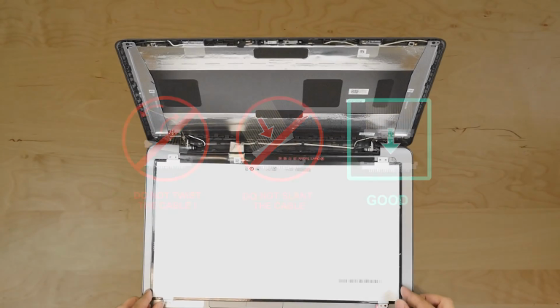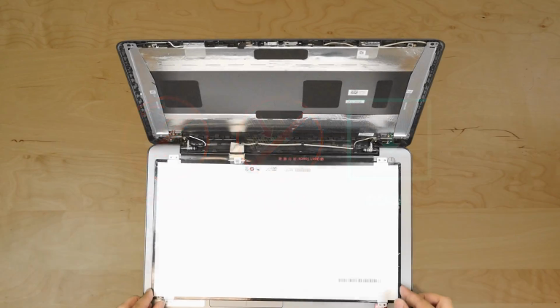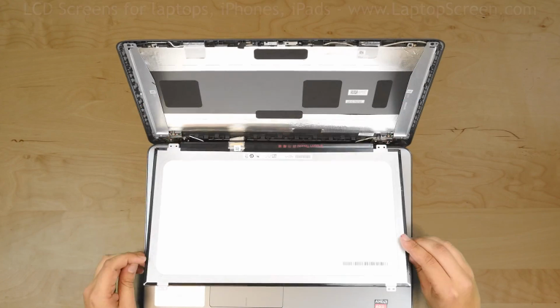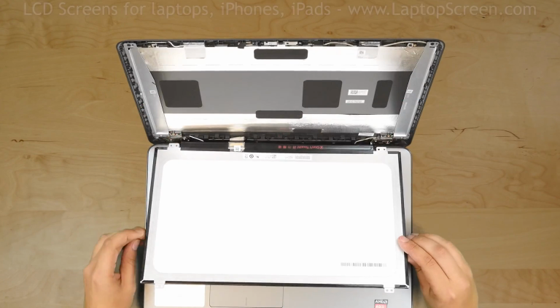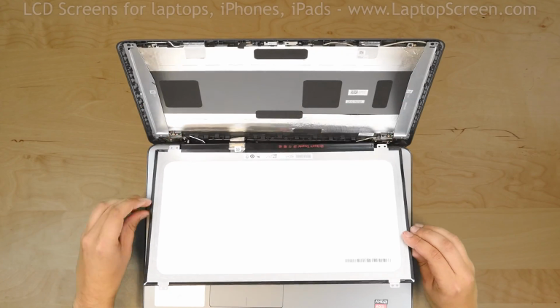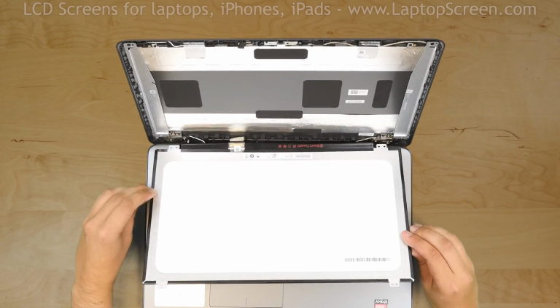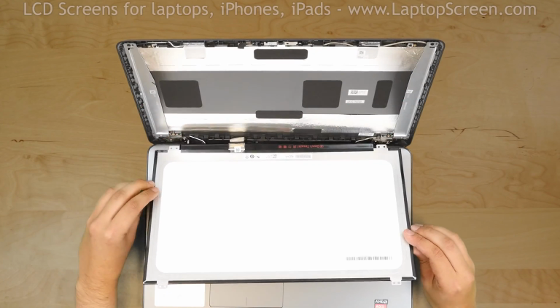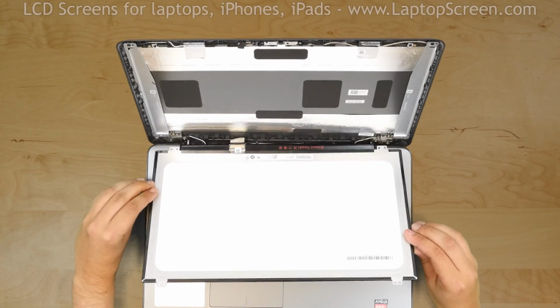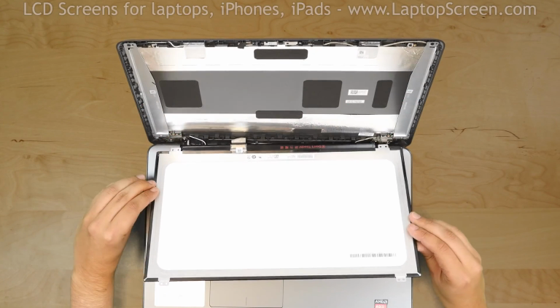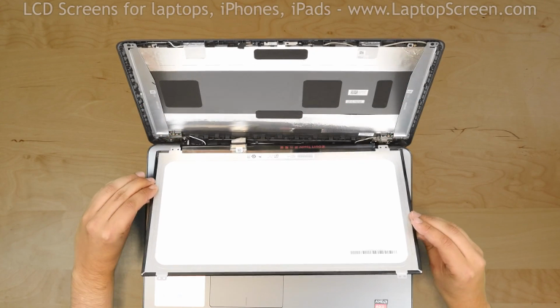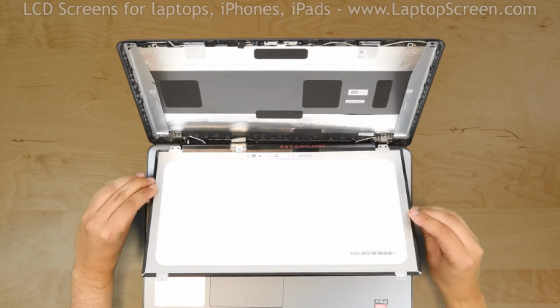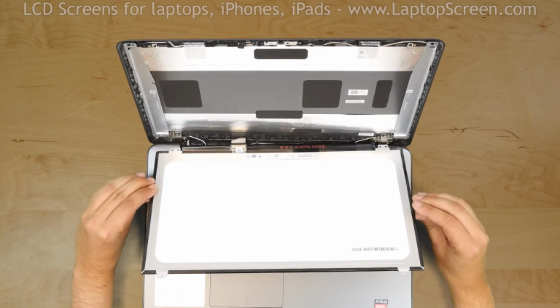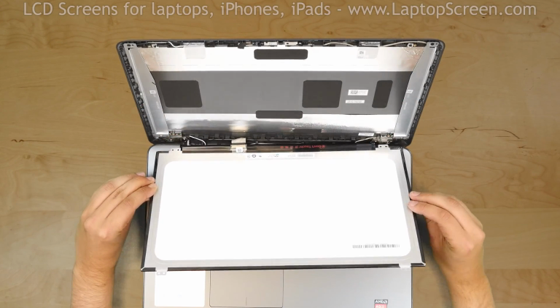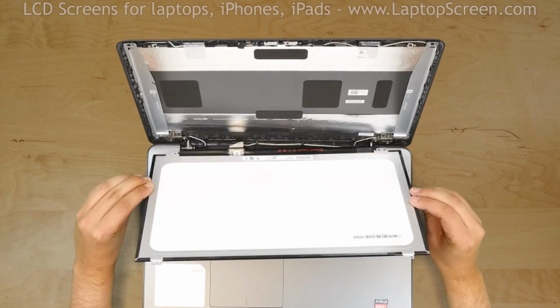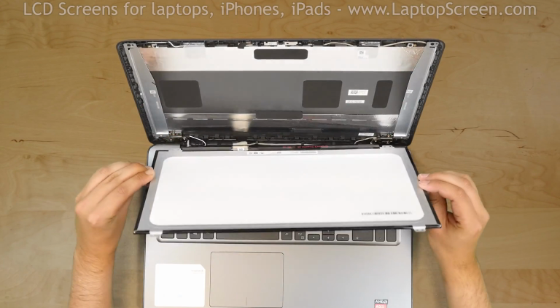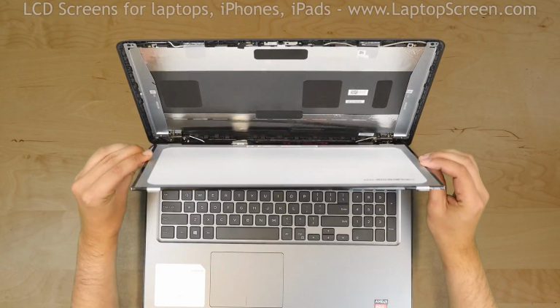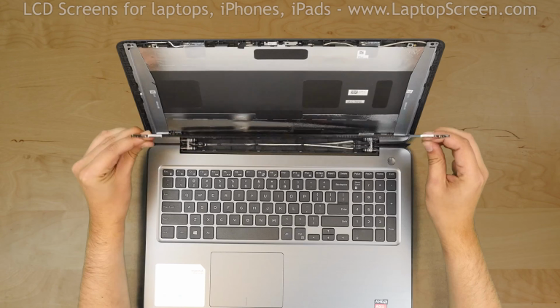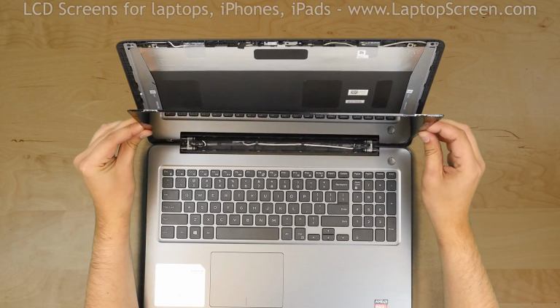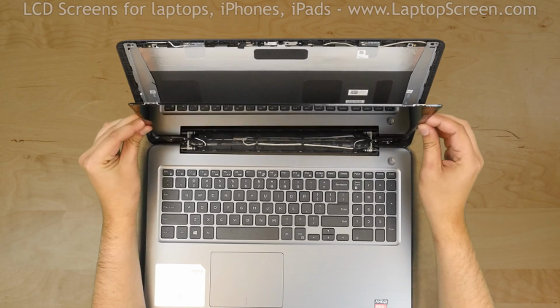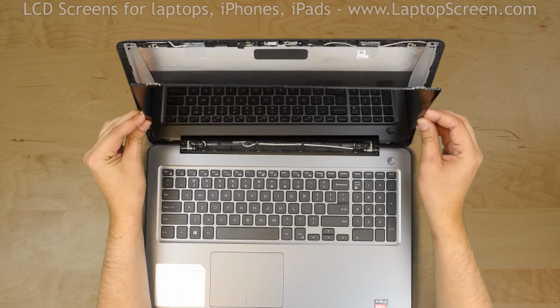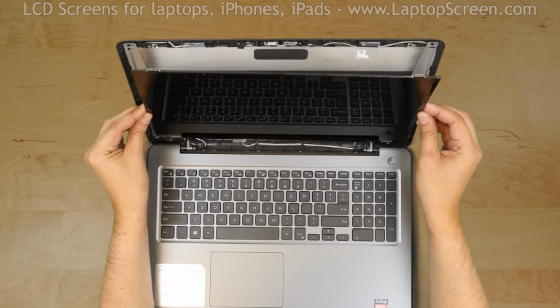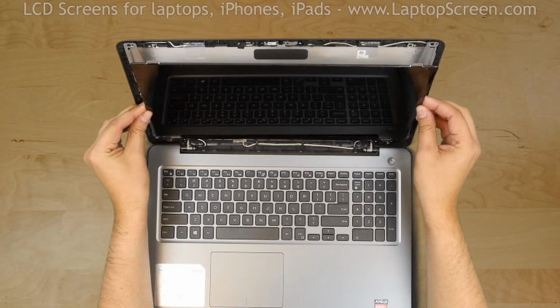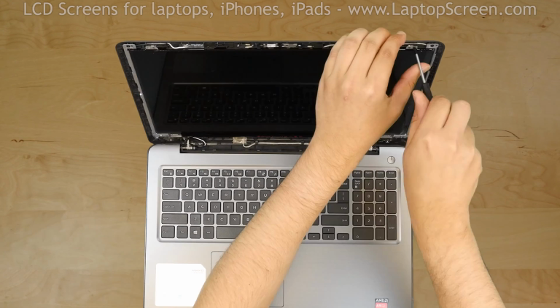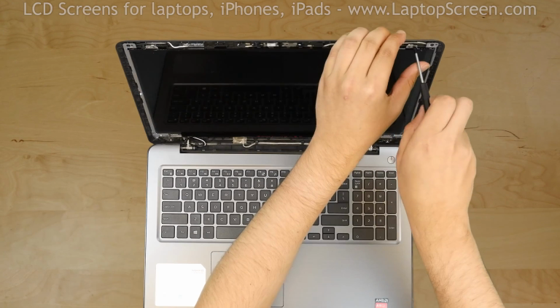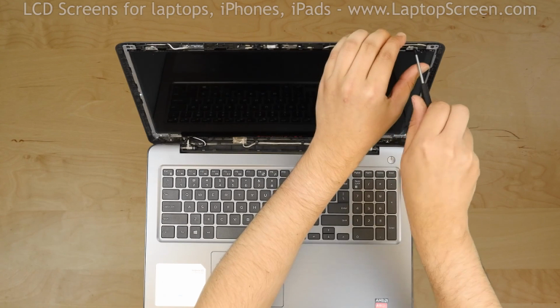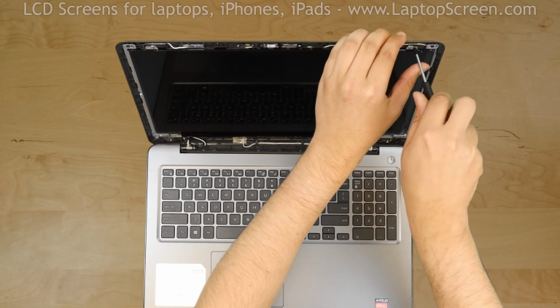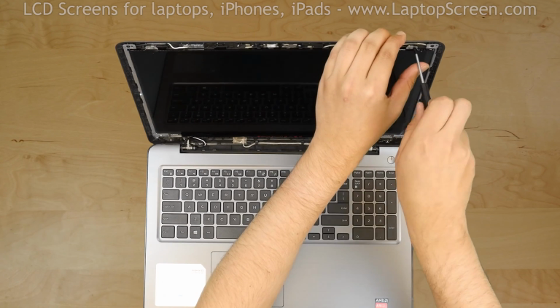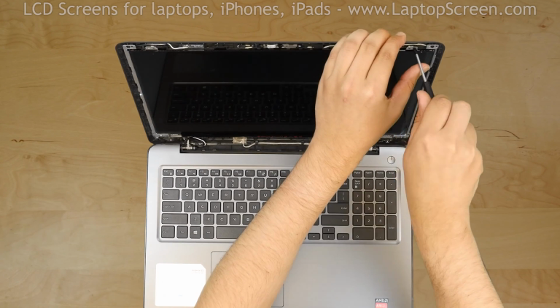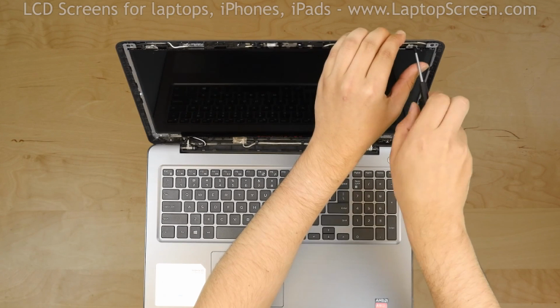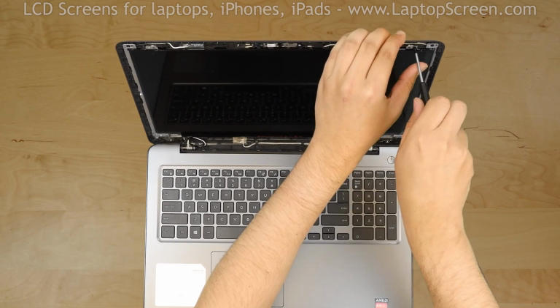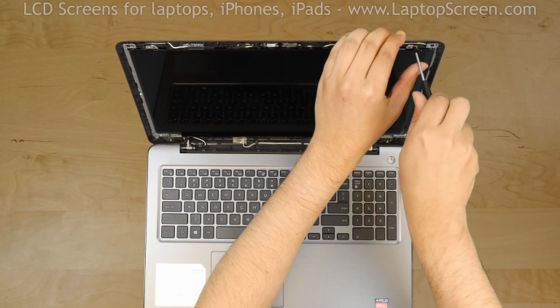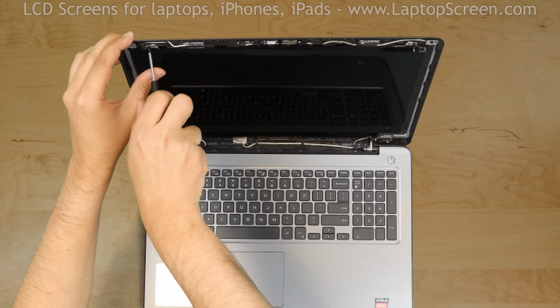Lift the screen up, aligning it with the screw holes. Replace the four Phillips screws.